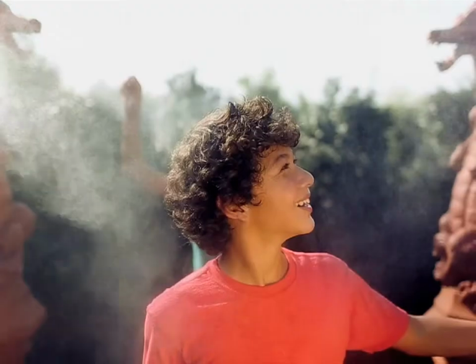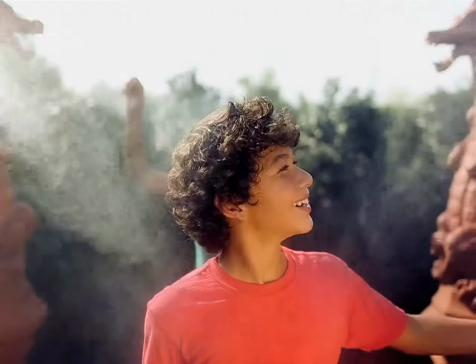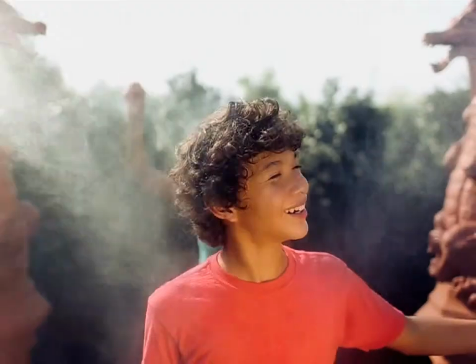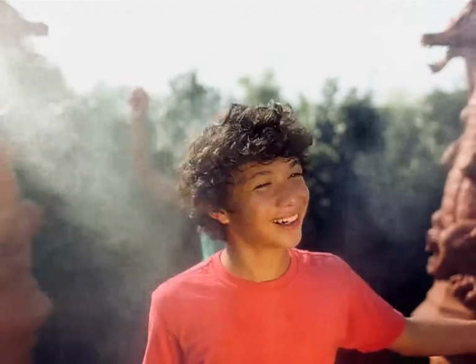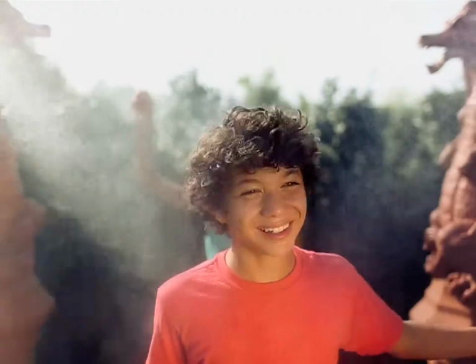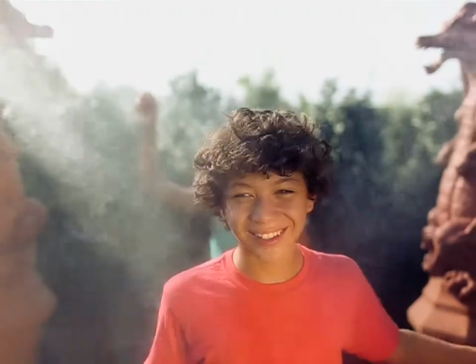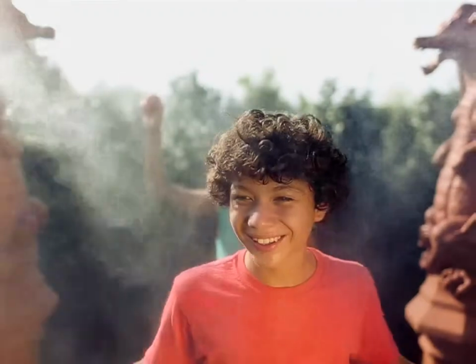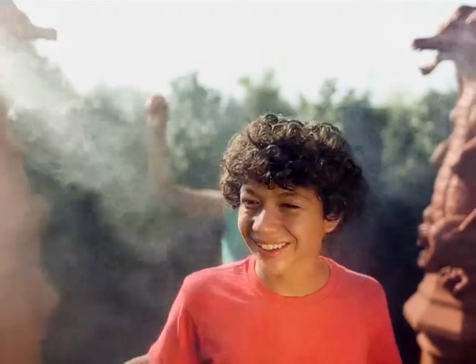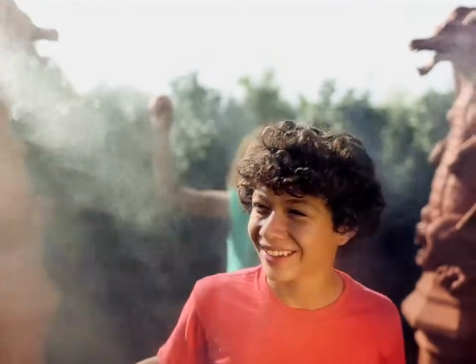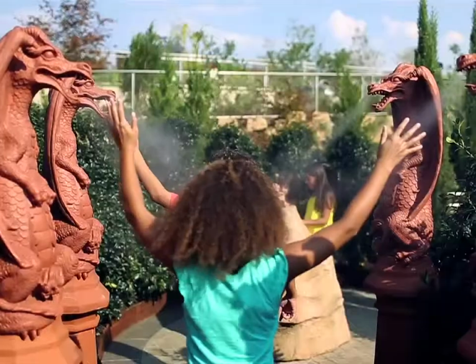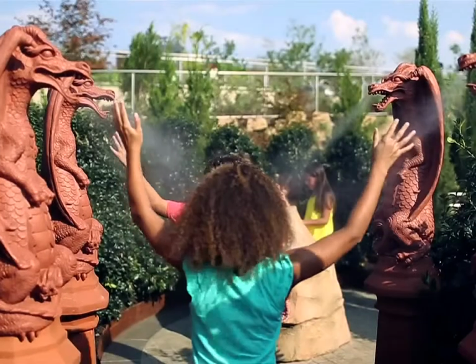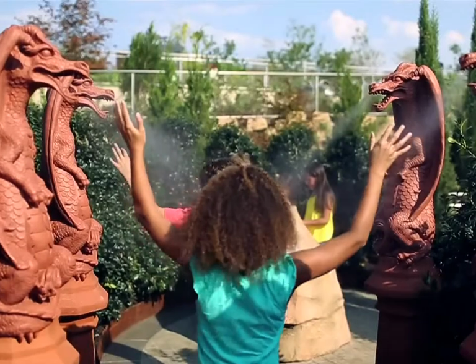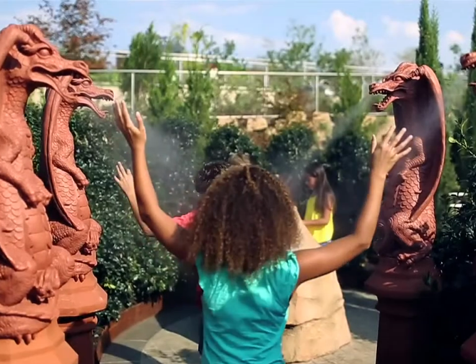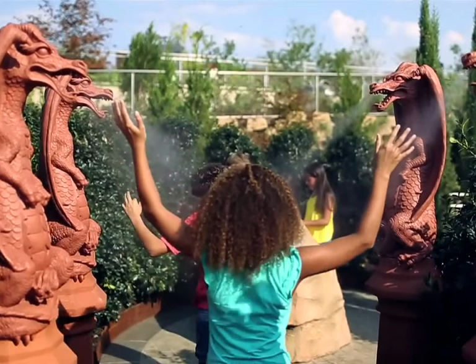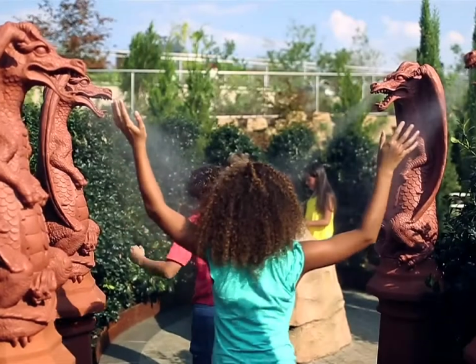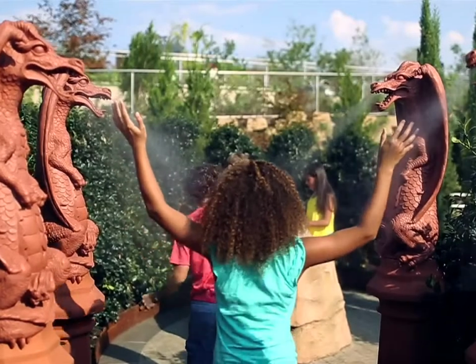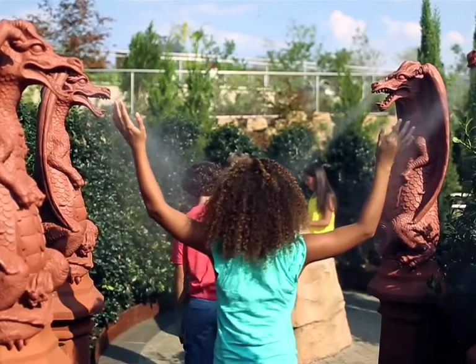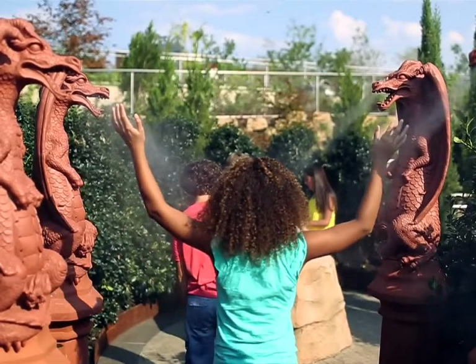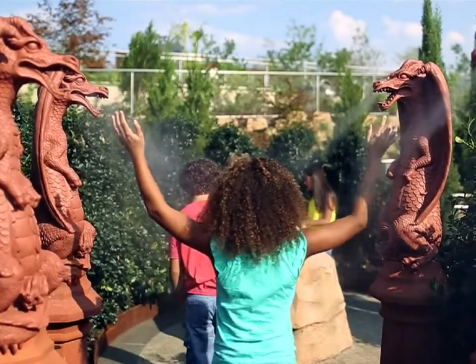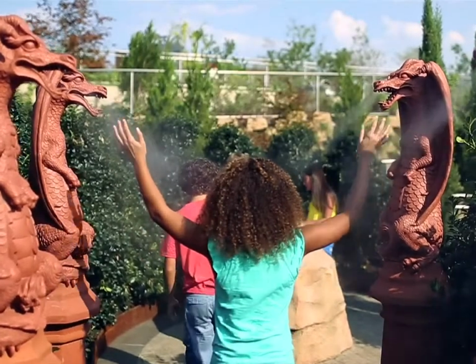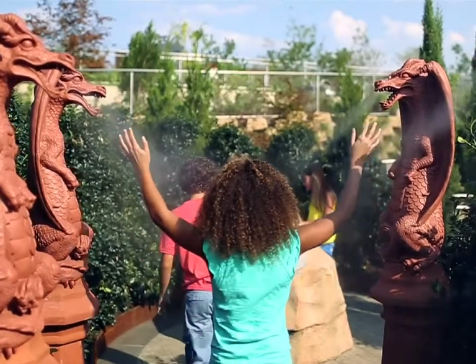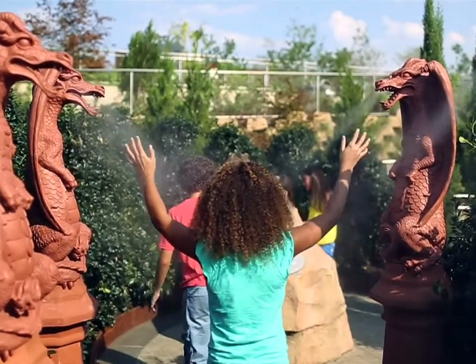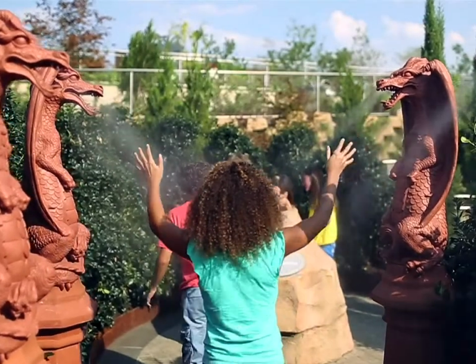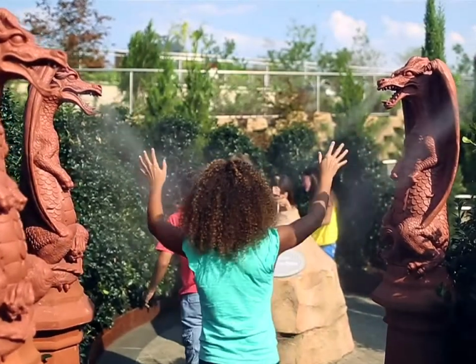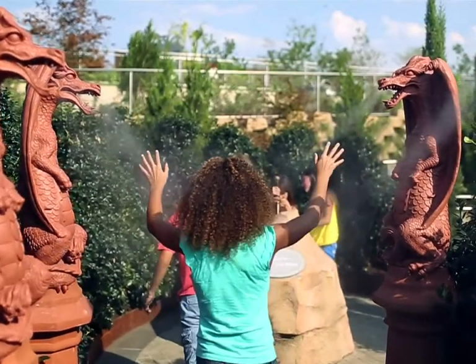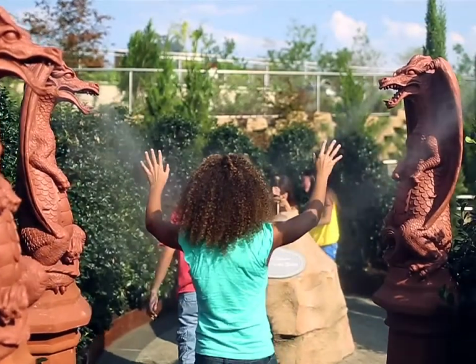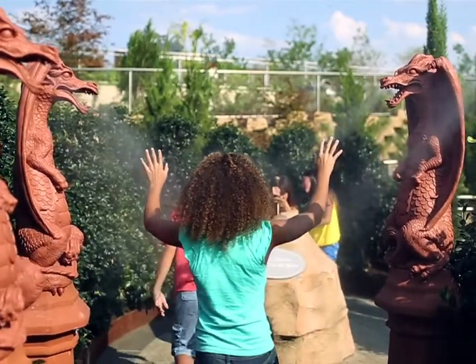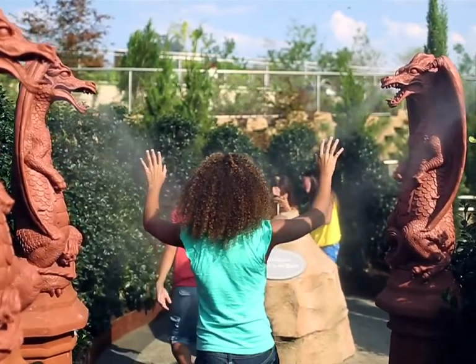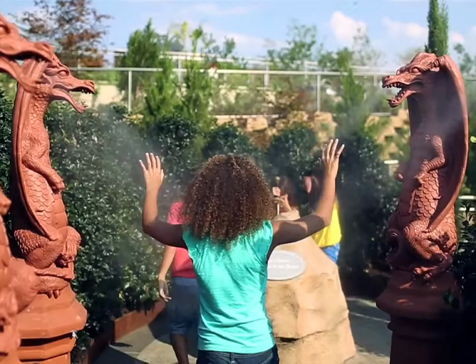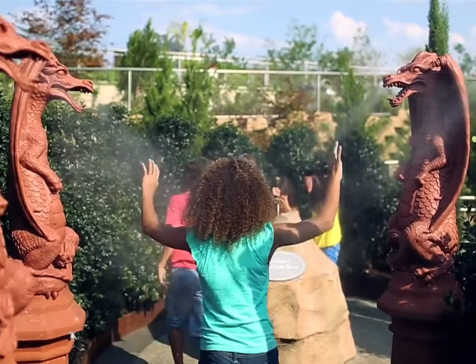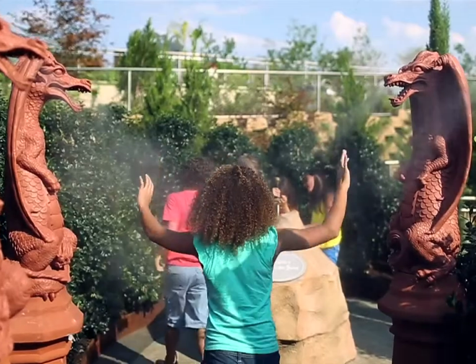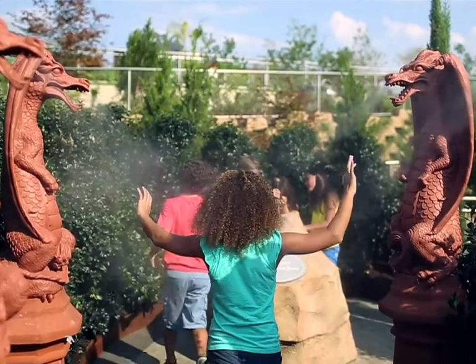But beware of the dragon's breath as you pass through the row of statues near the secret garden's entrance.